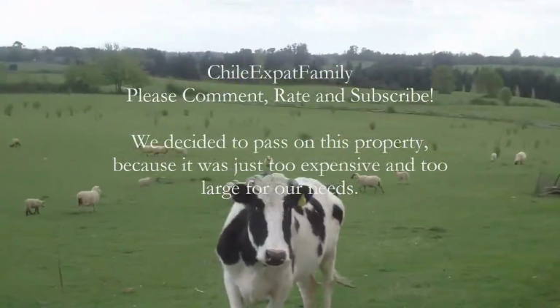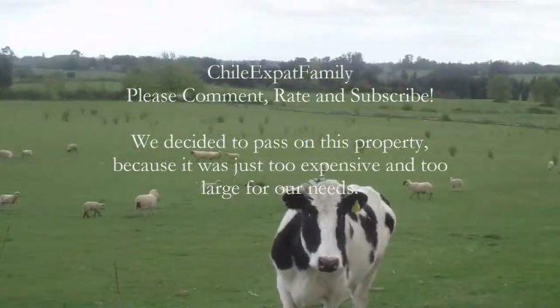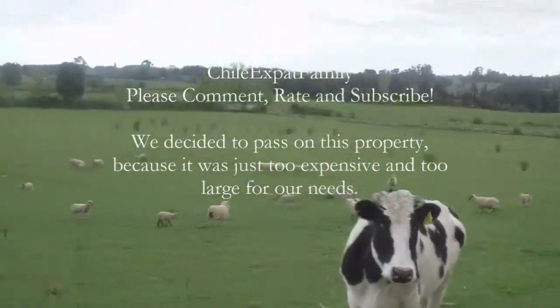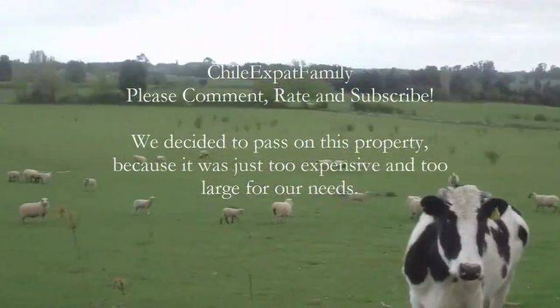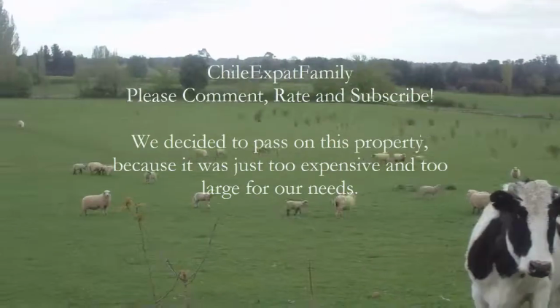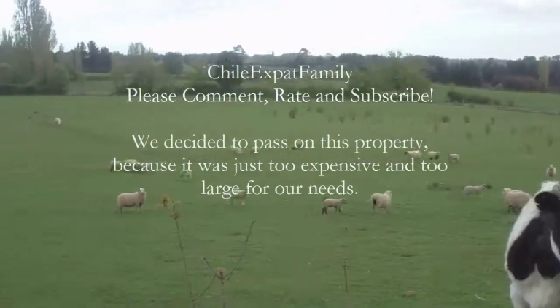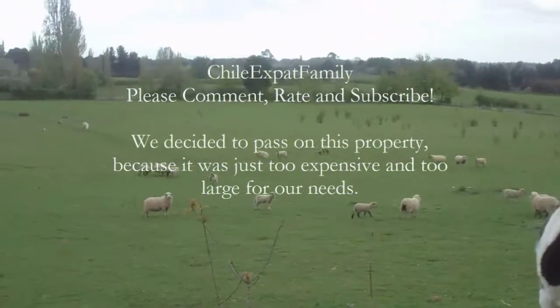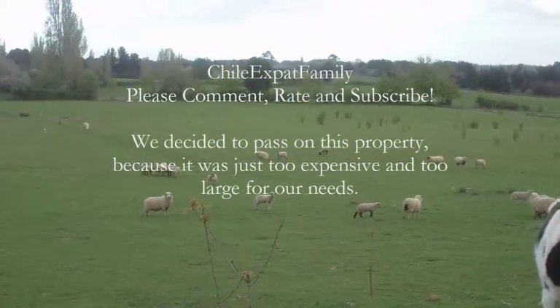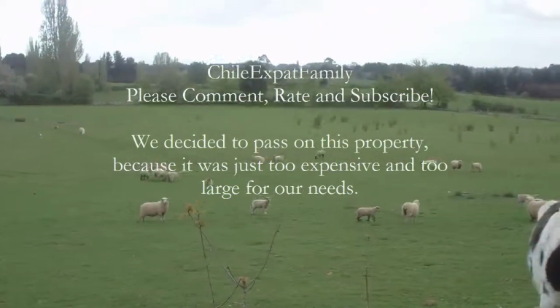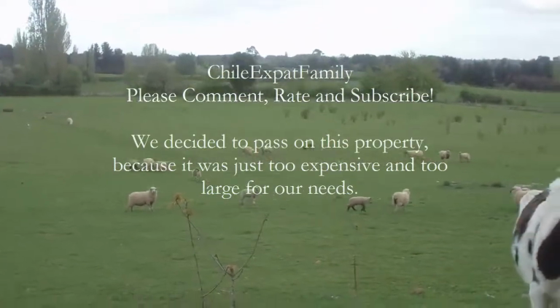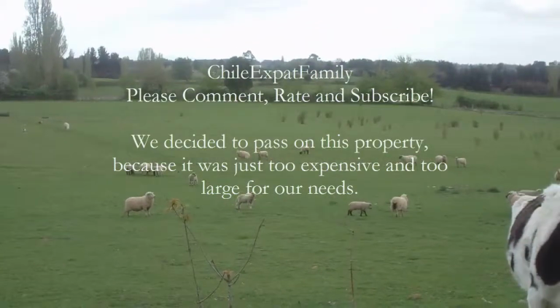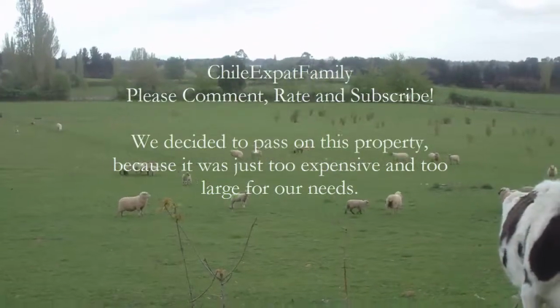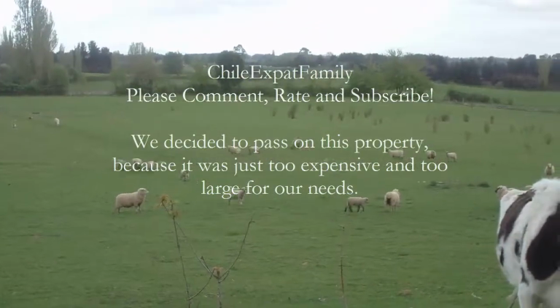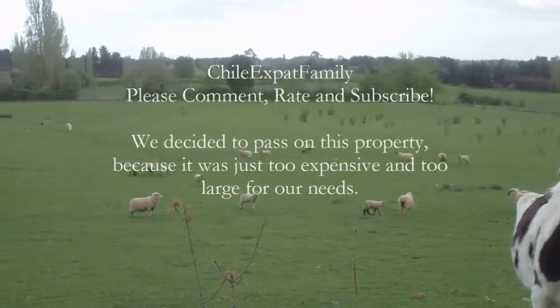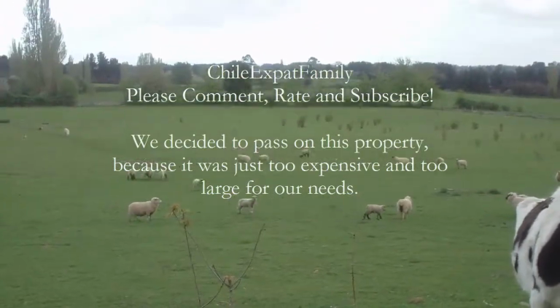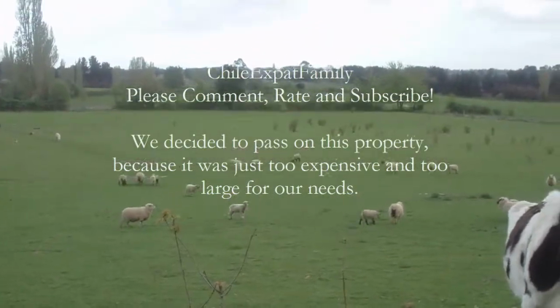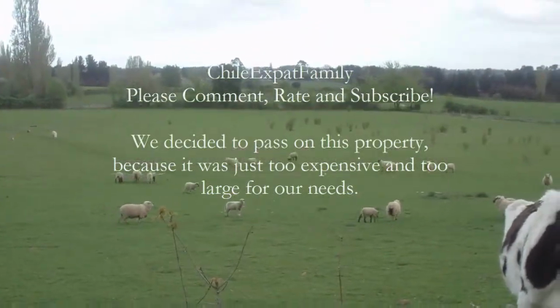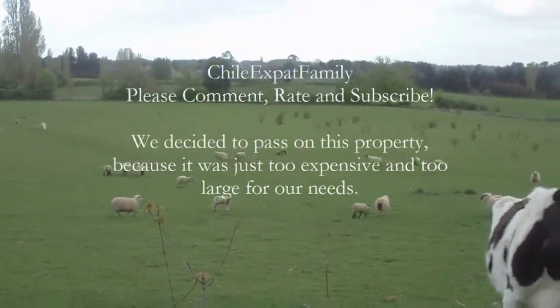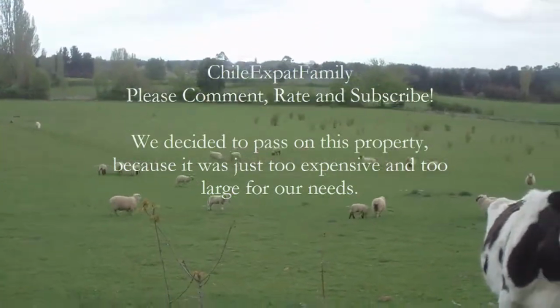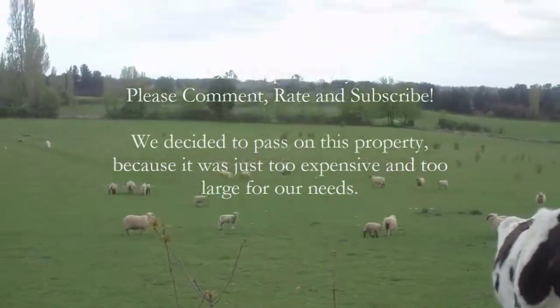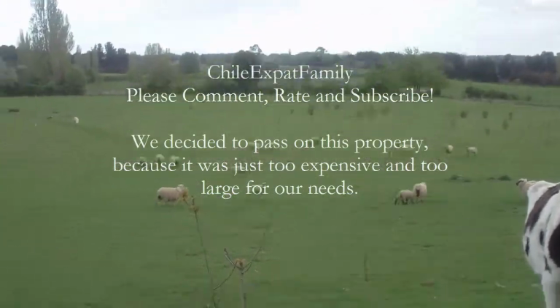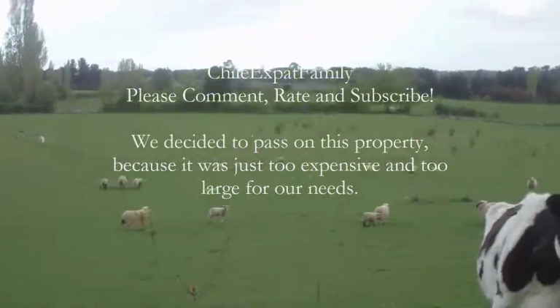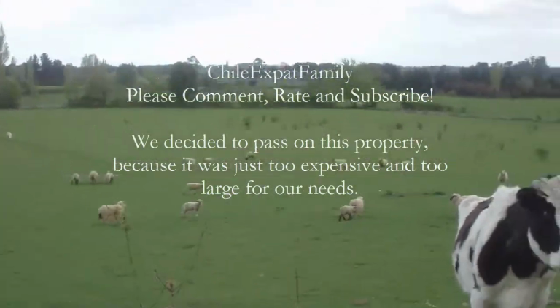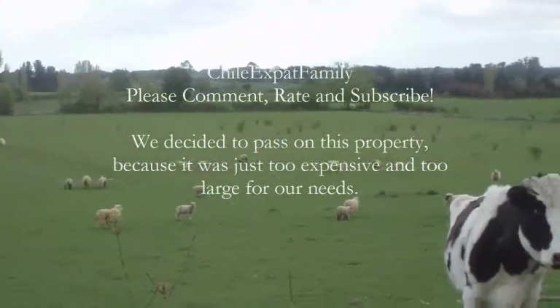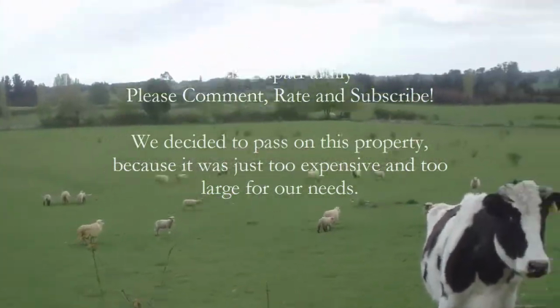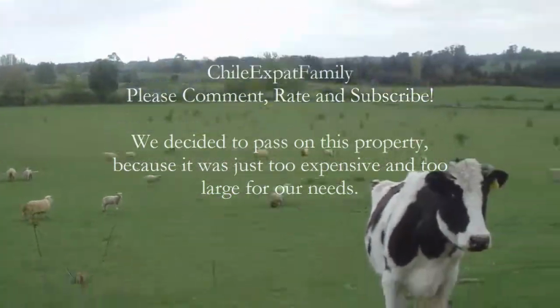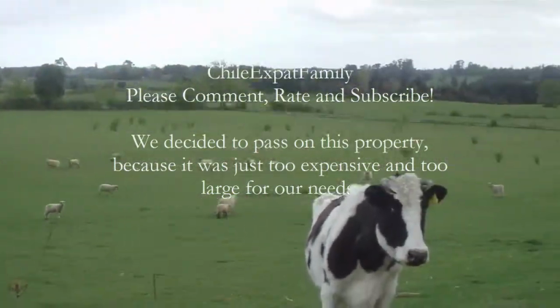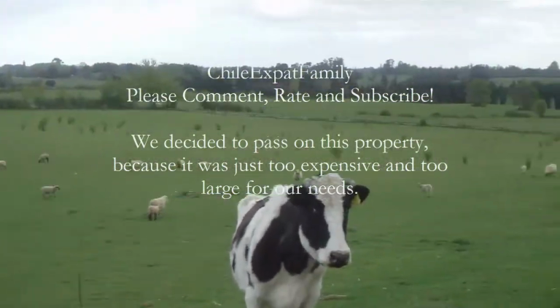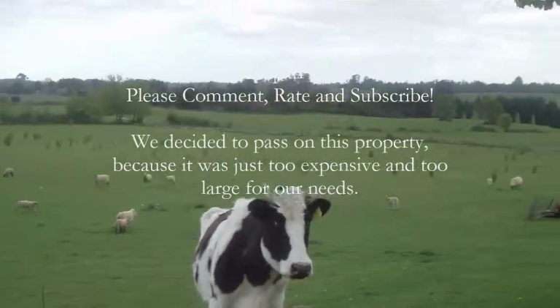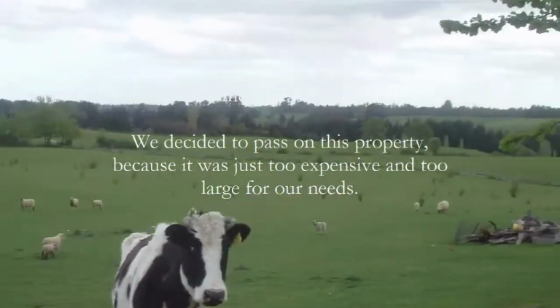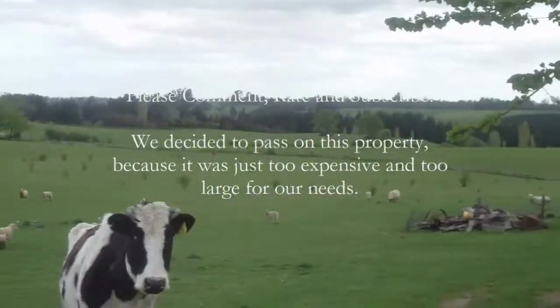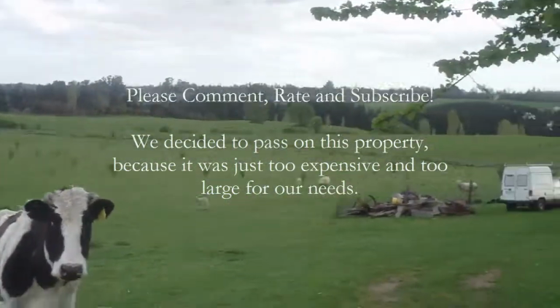How many hectares is it here? 26. 26 hectares.